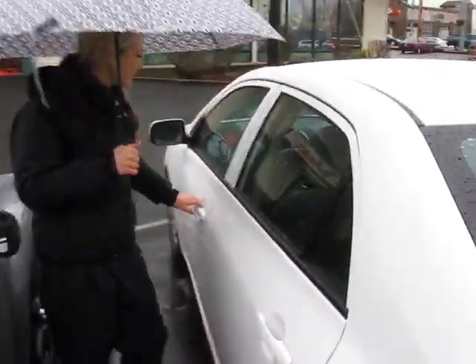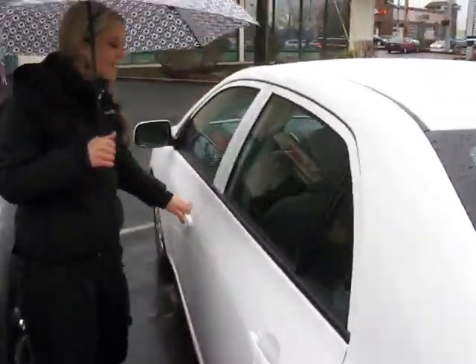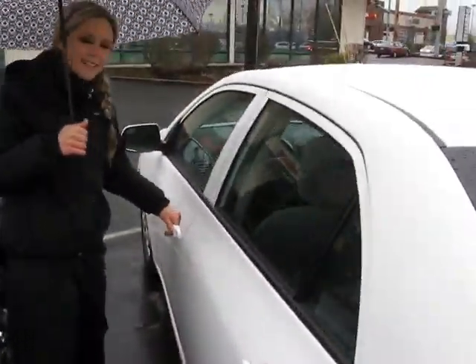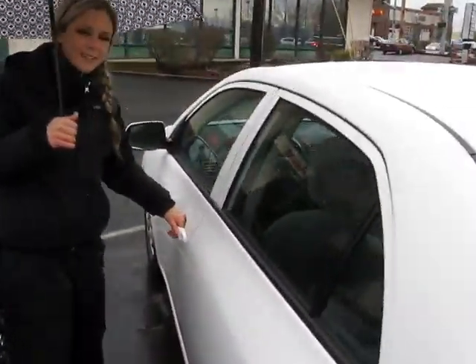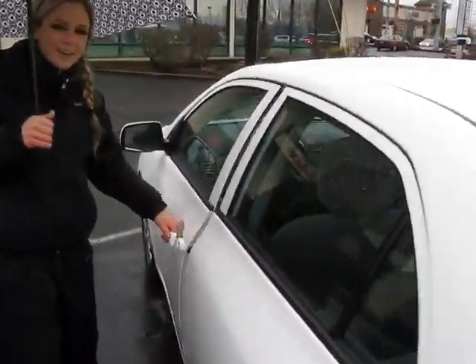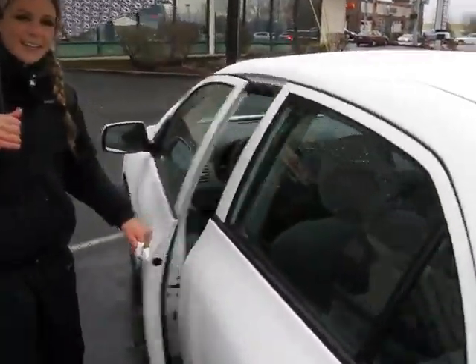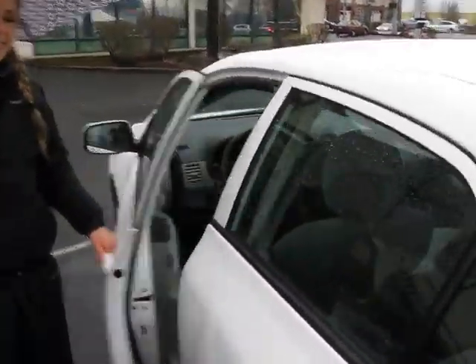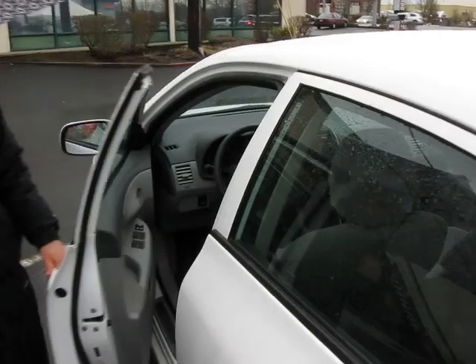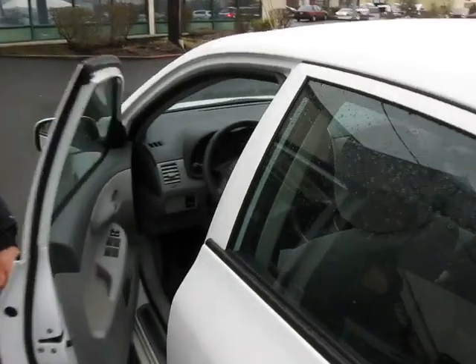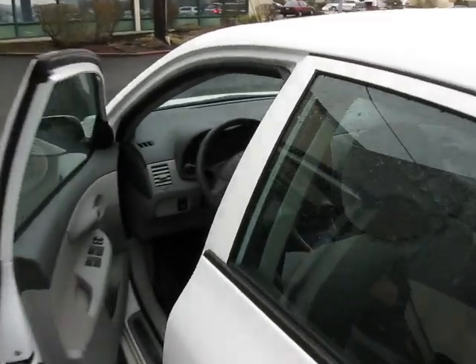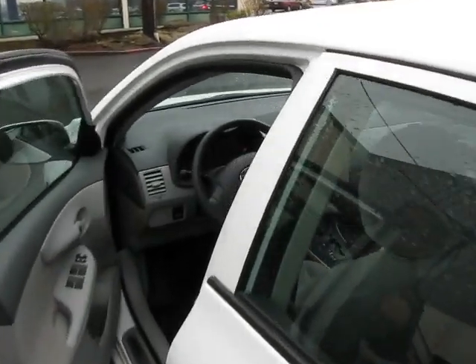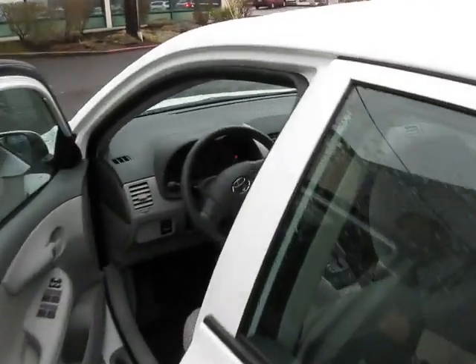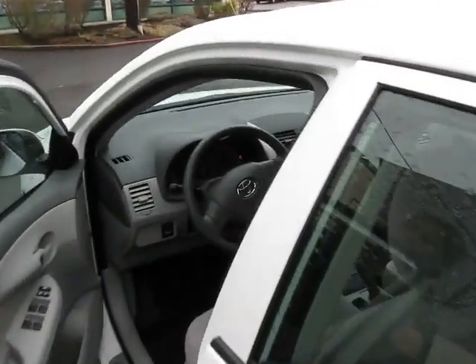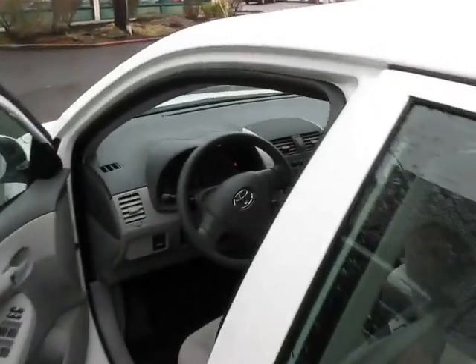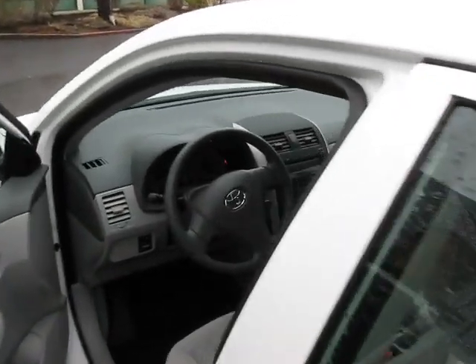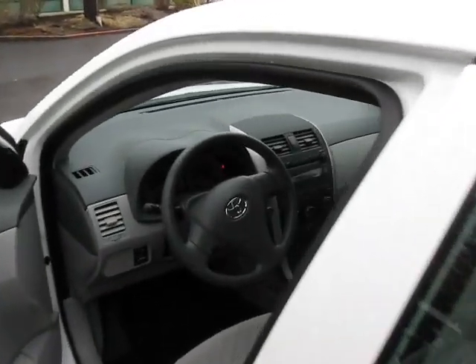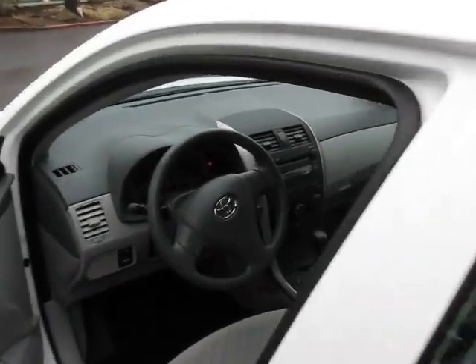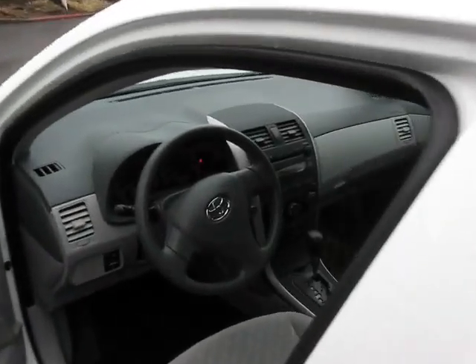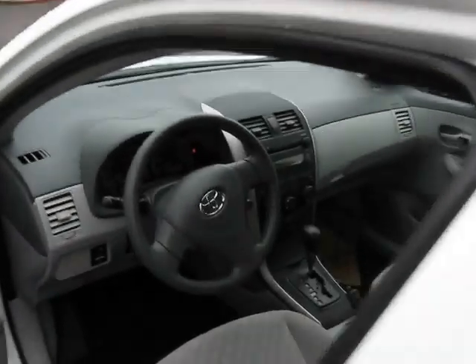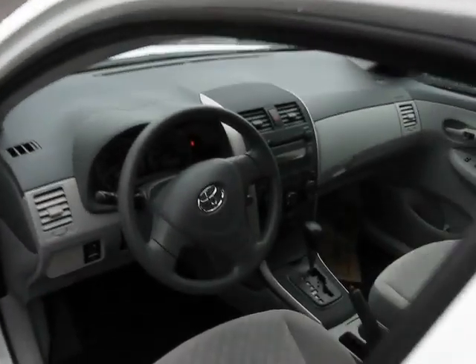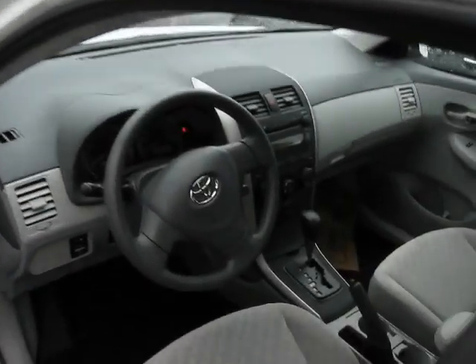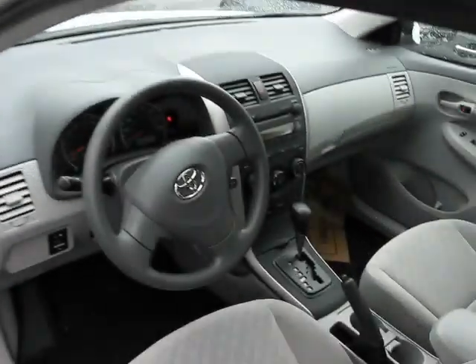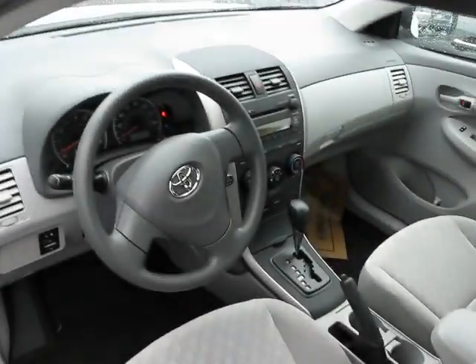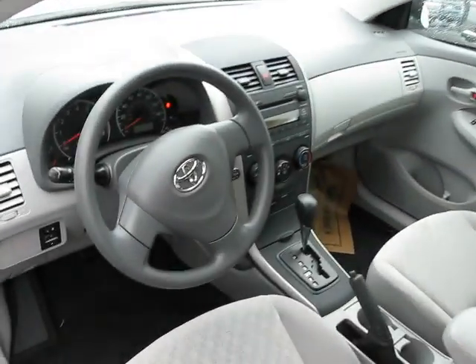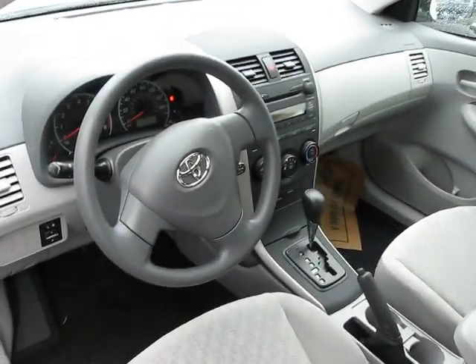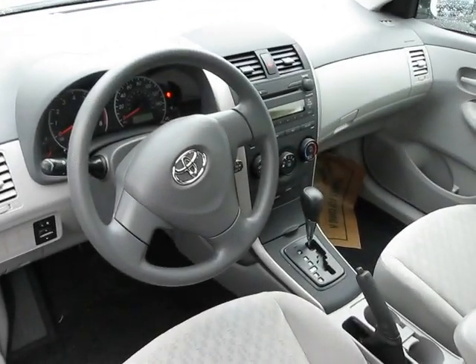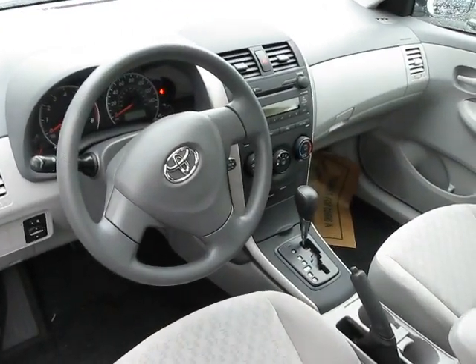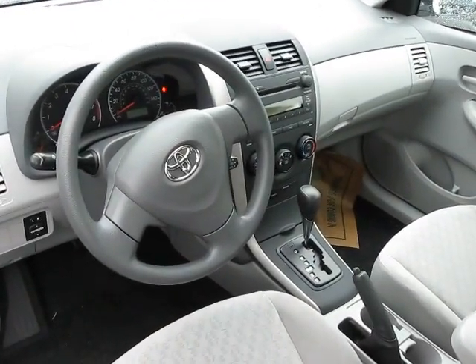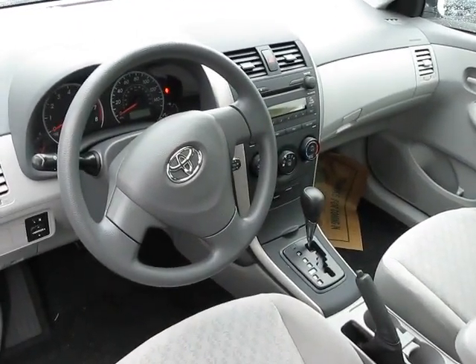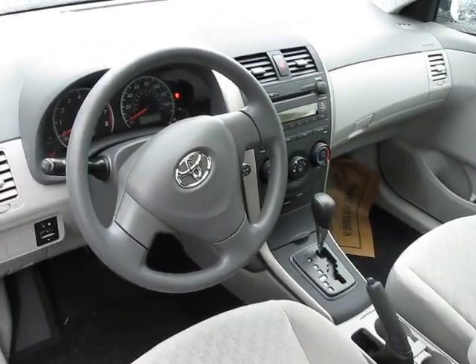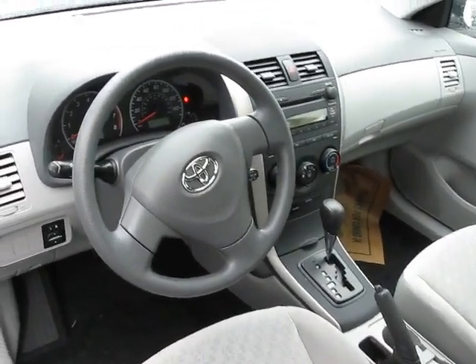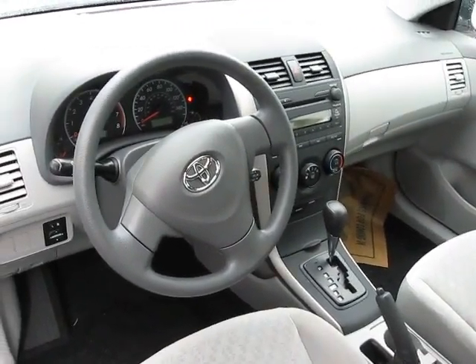Let's look at the front. You can see it's an automatic. It's got a CD player in there, power everything.